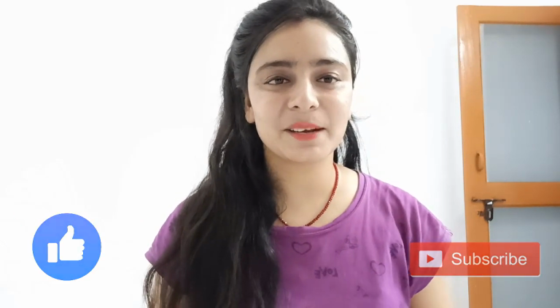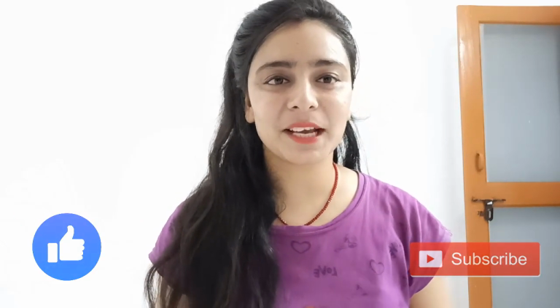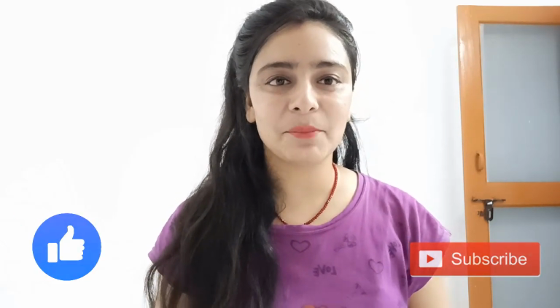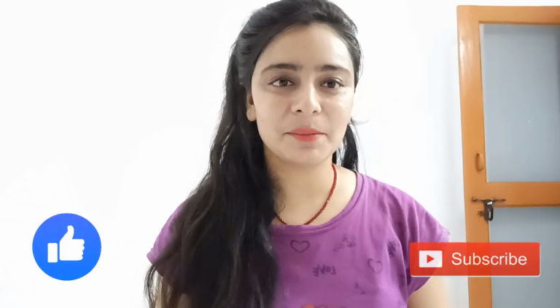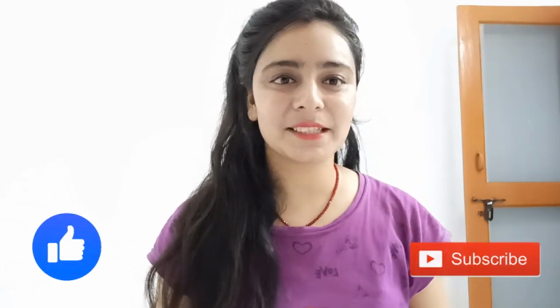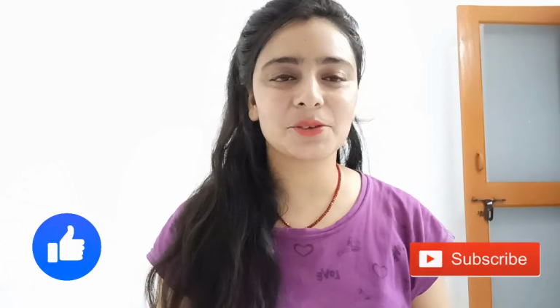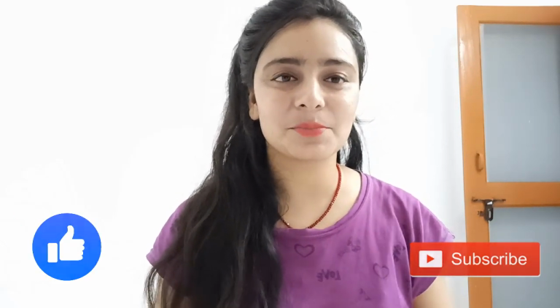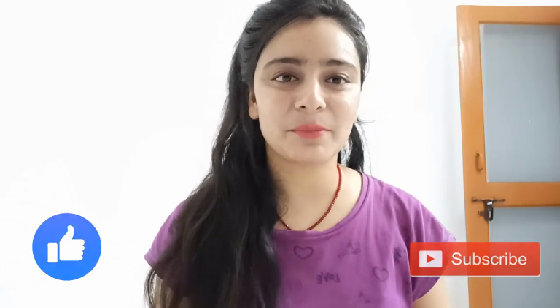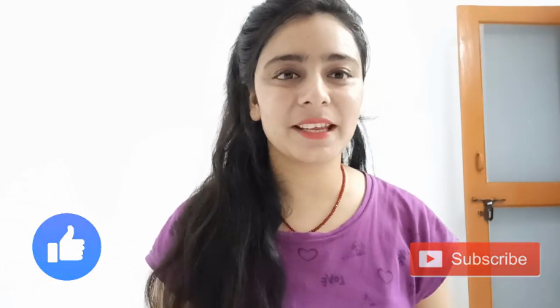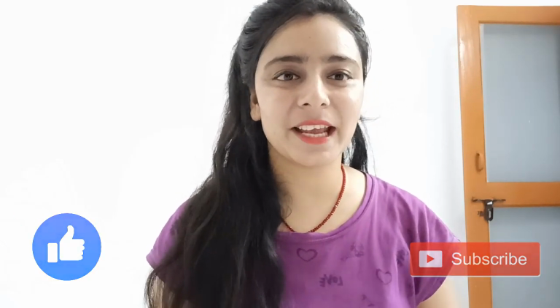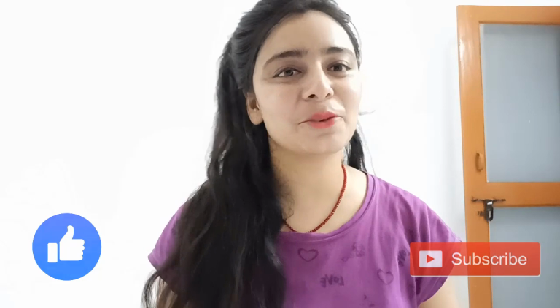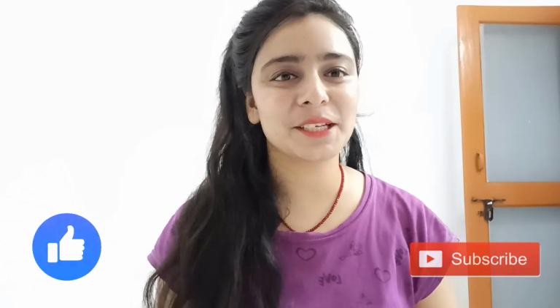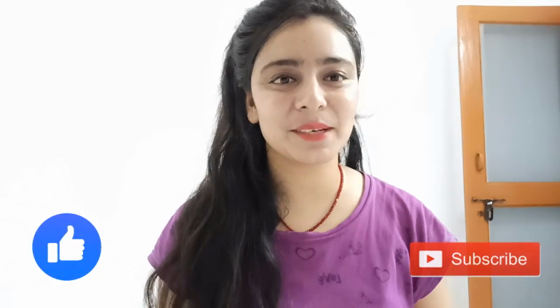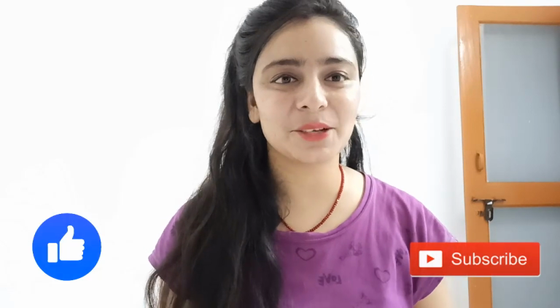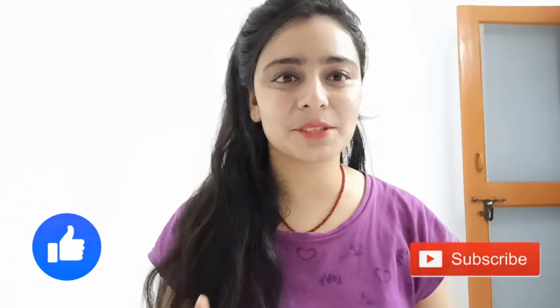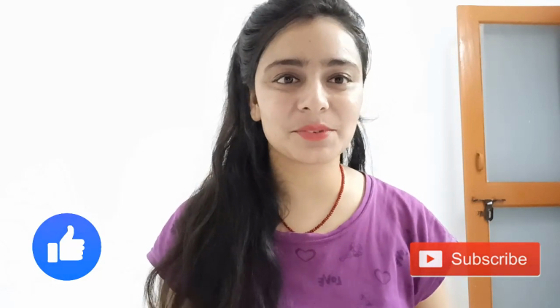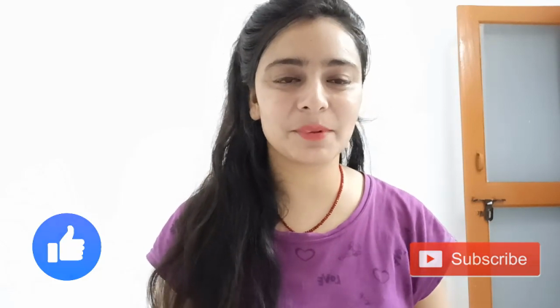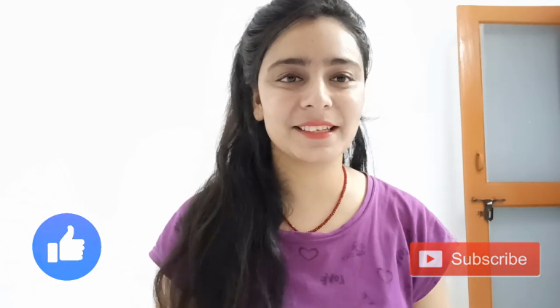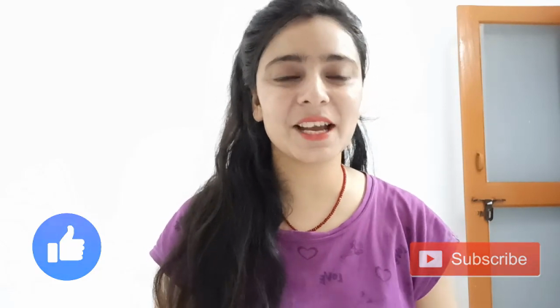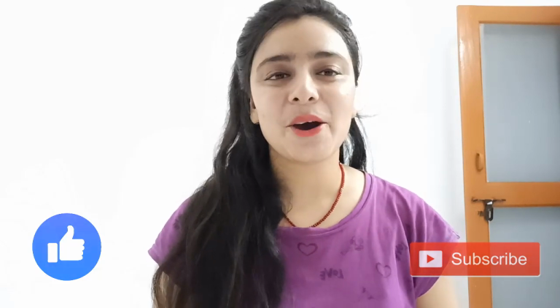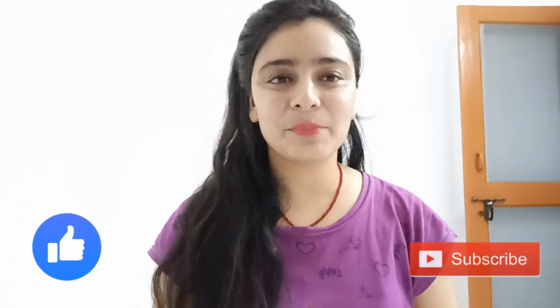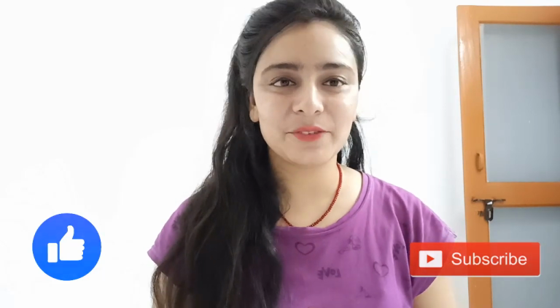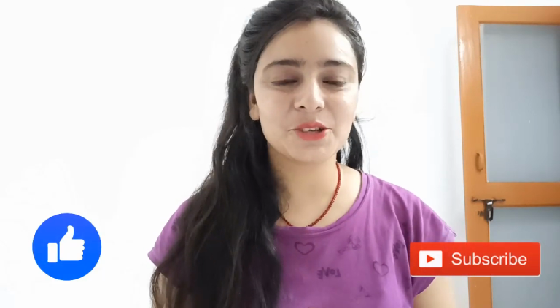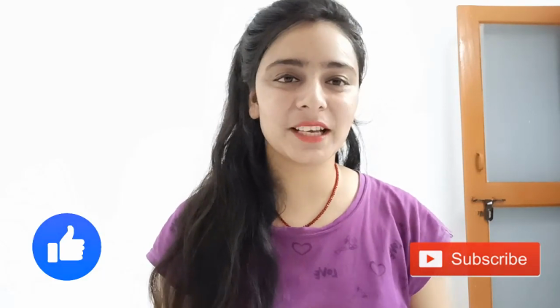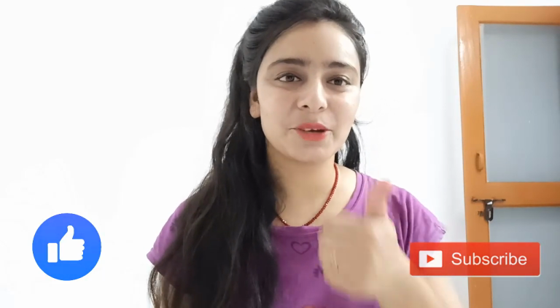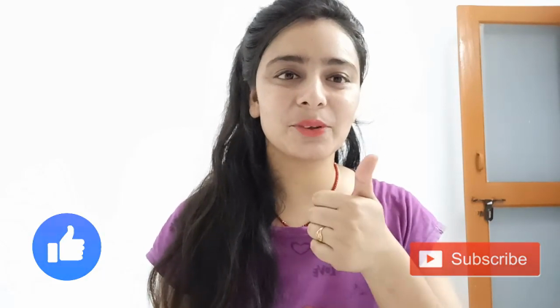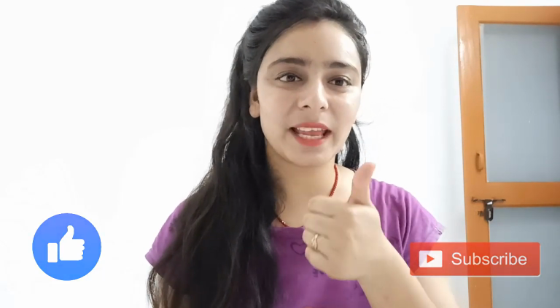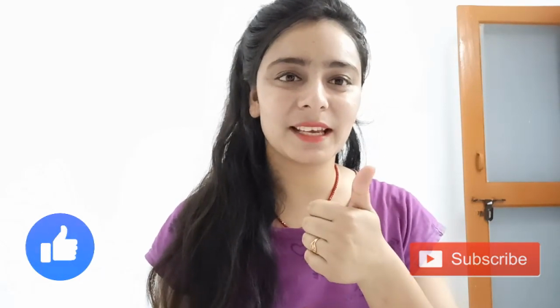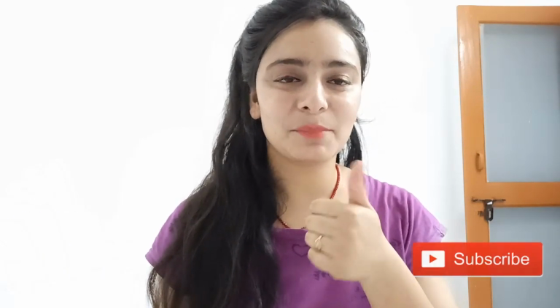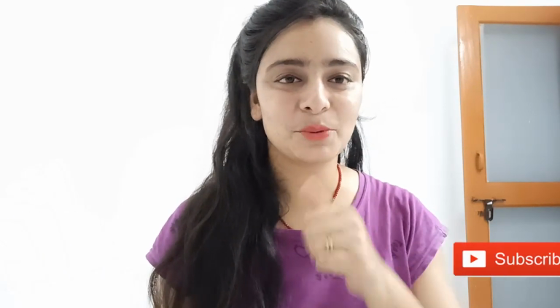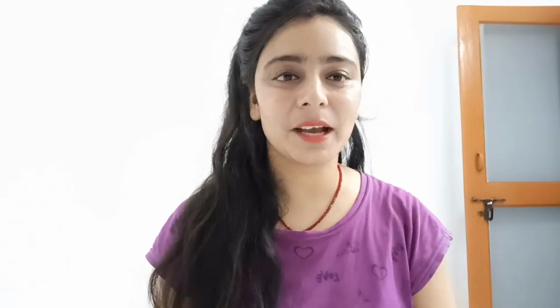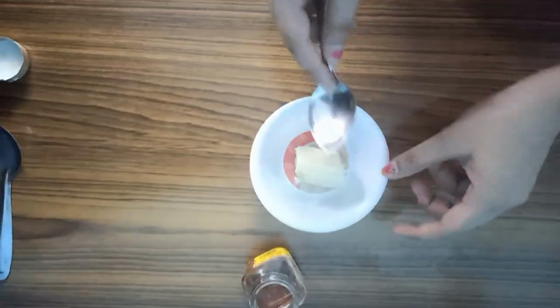If you haven't subscribed yet, please do subscribe to my channel. If you like this video, don't forget to like it.